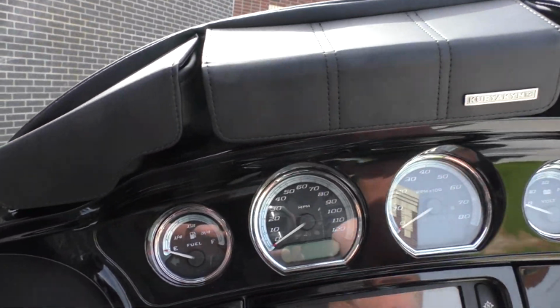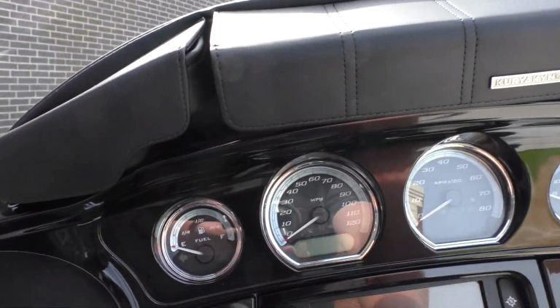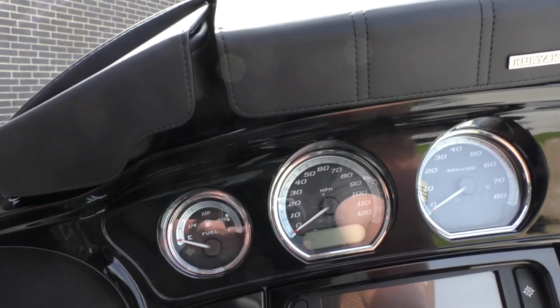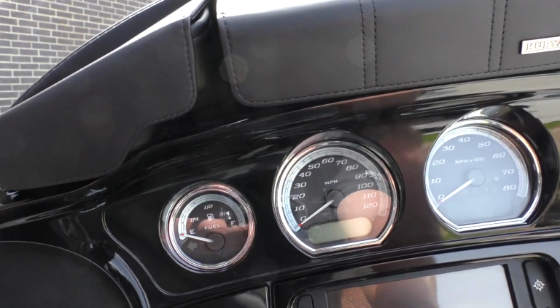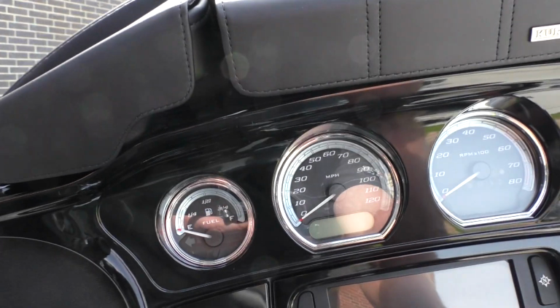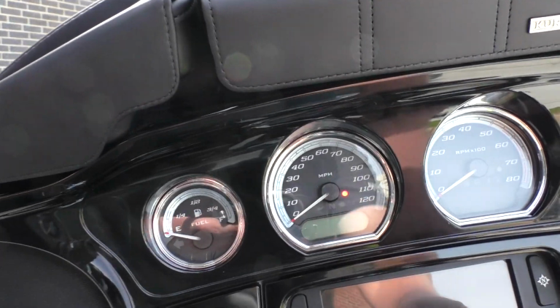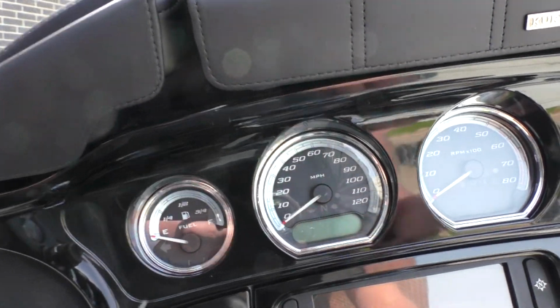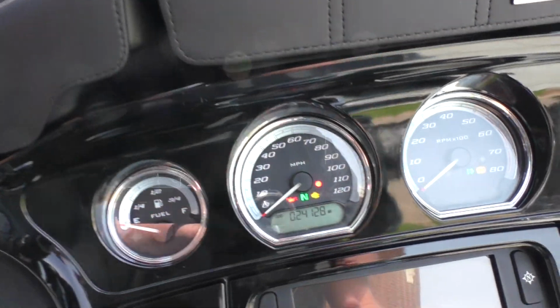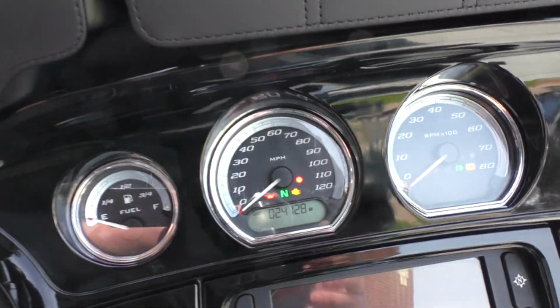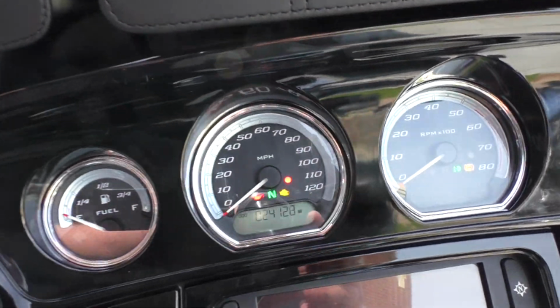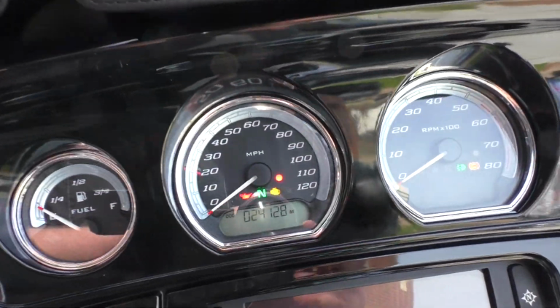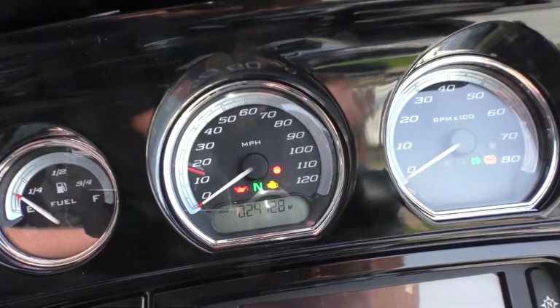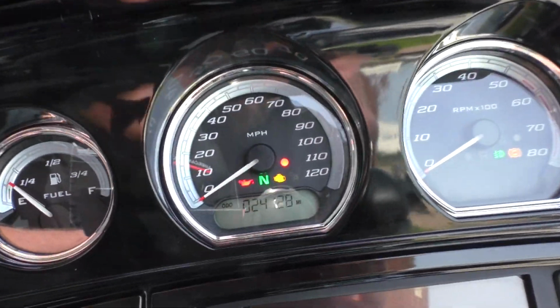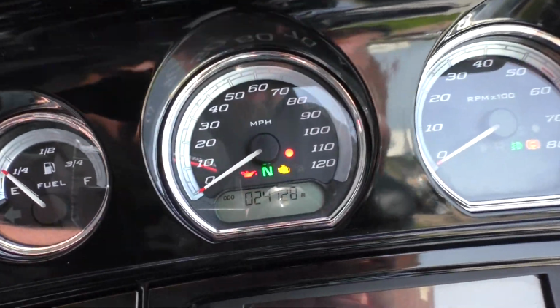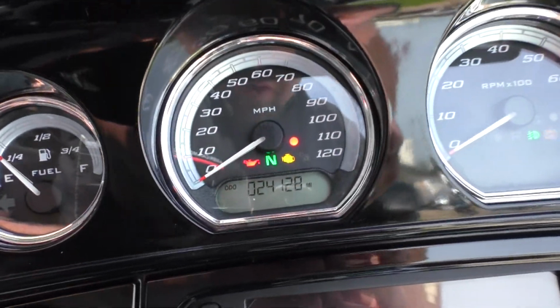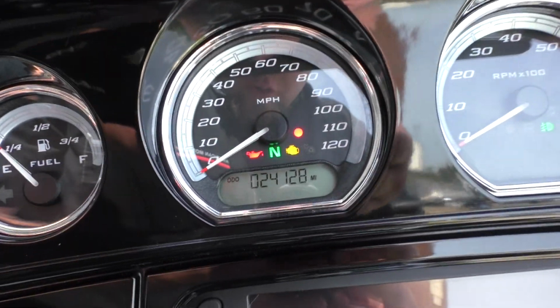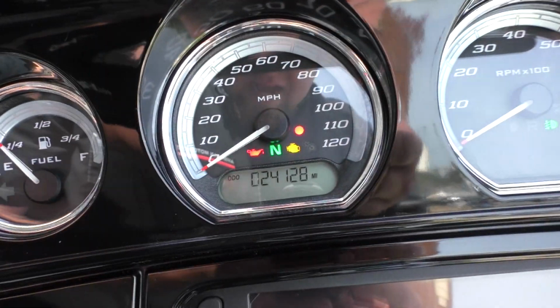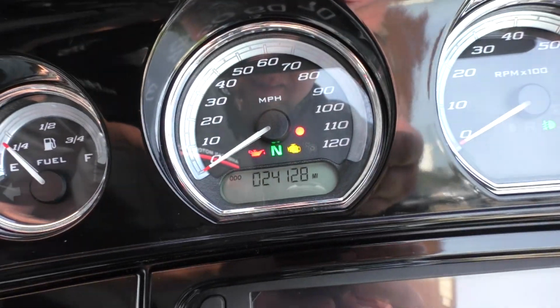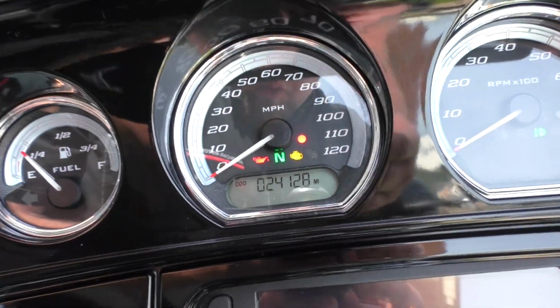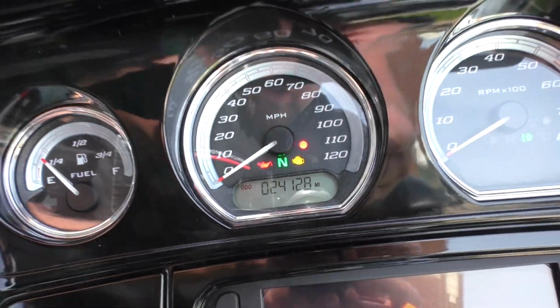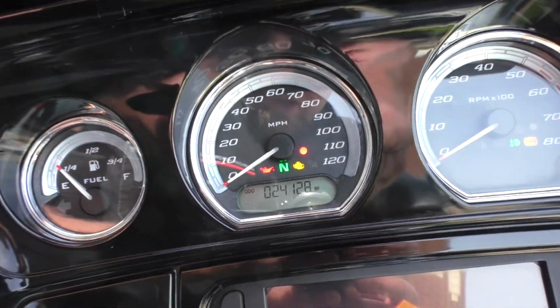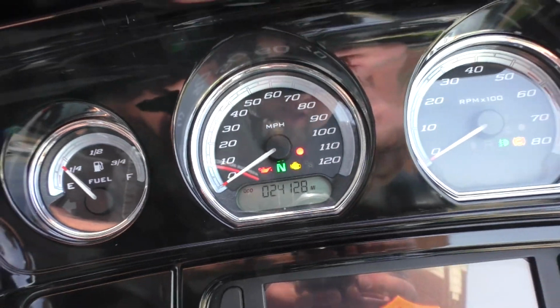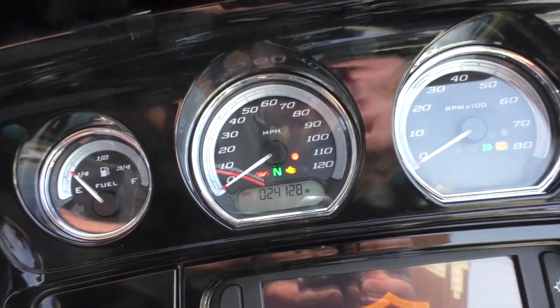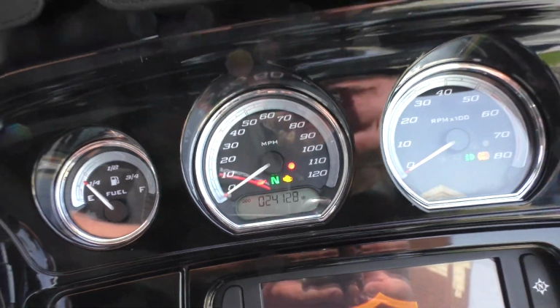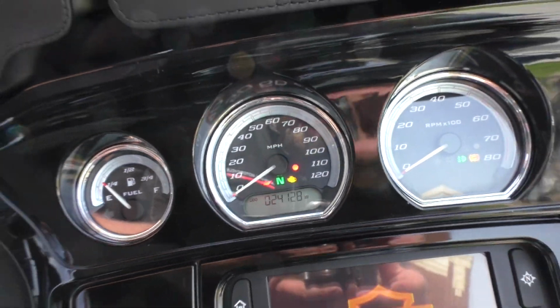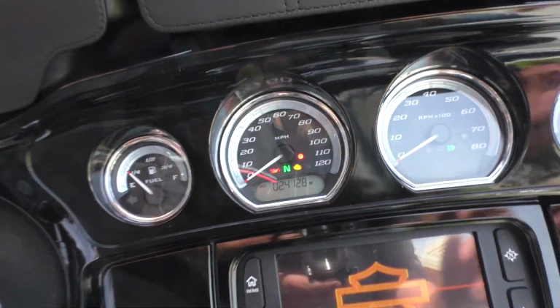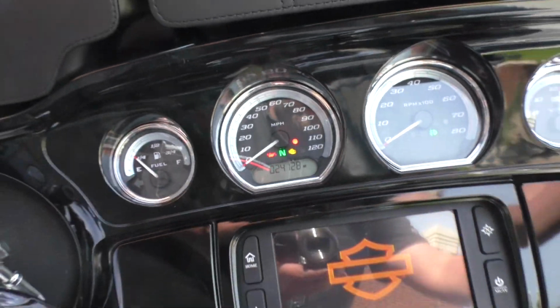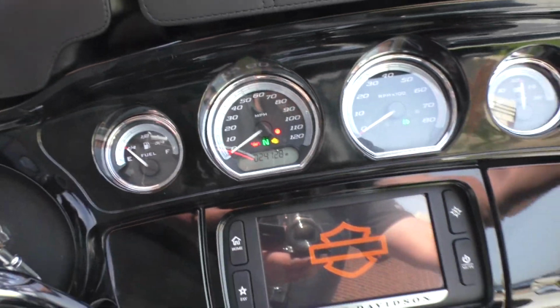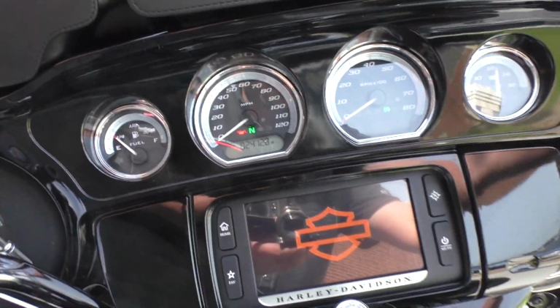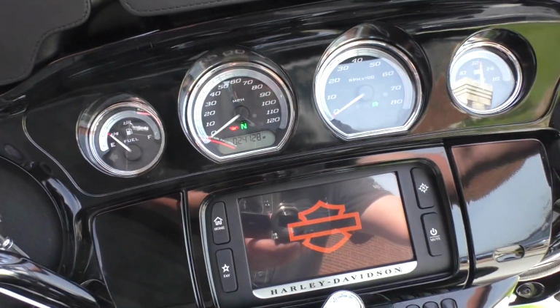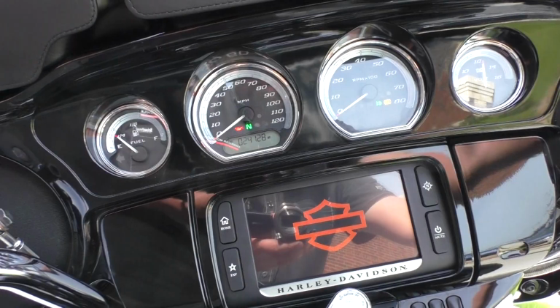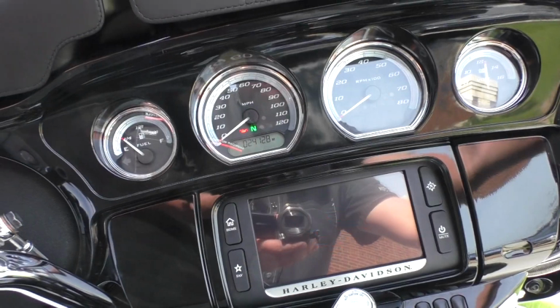Bike runs and rides great. 24,128 miles.